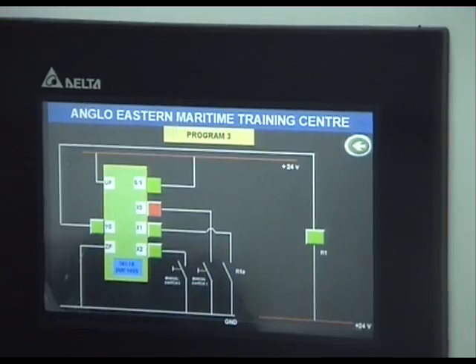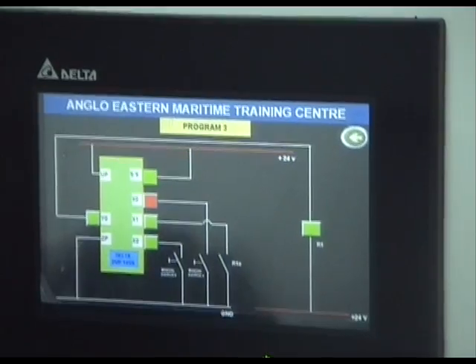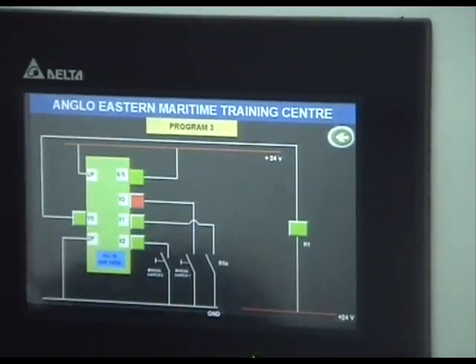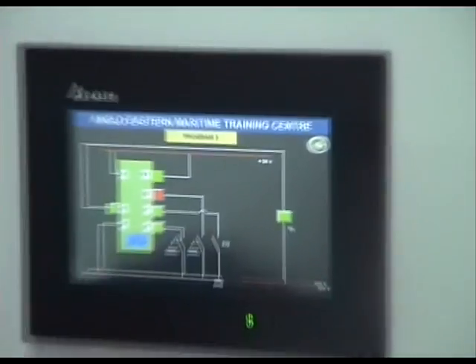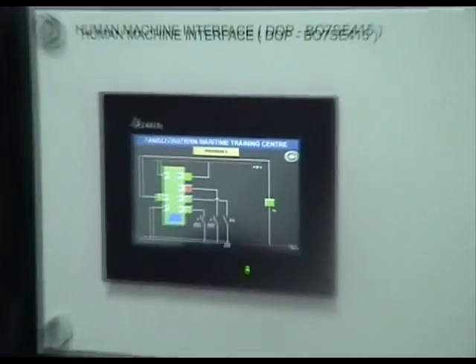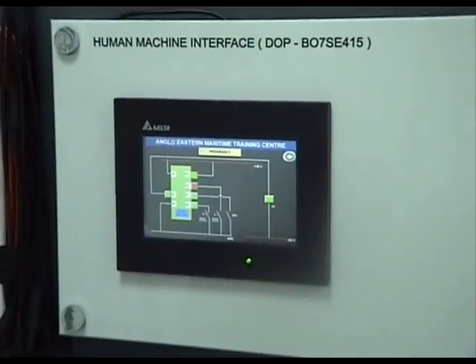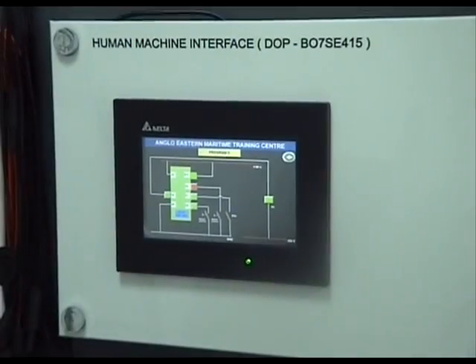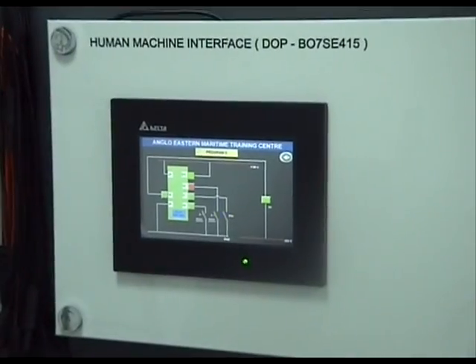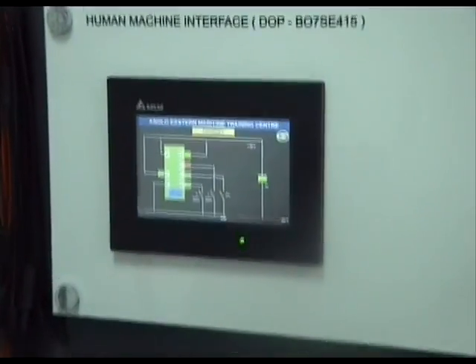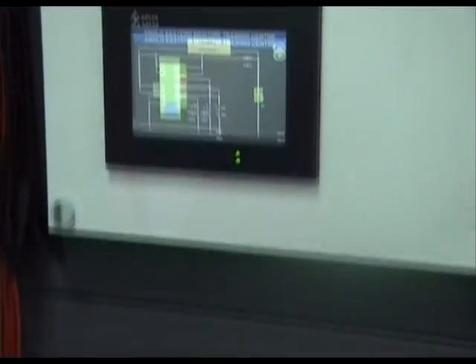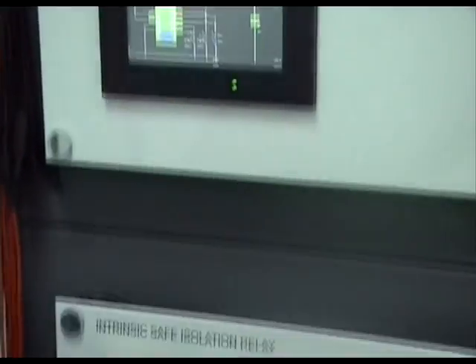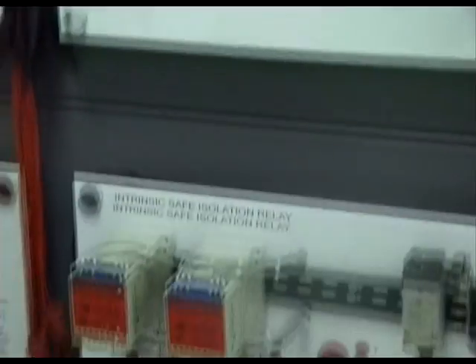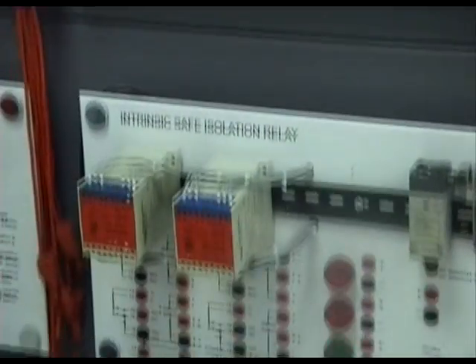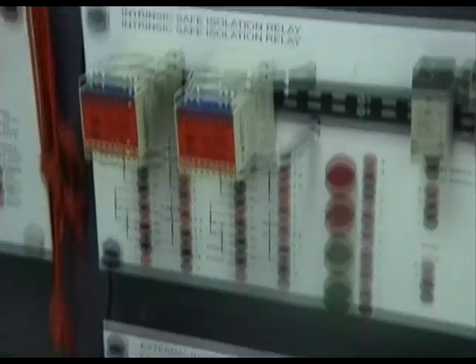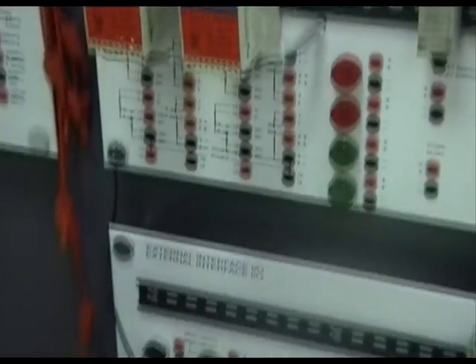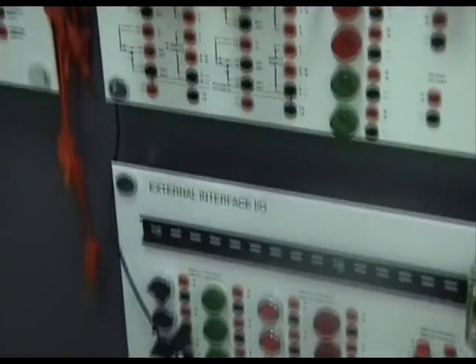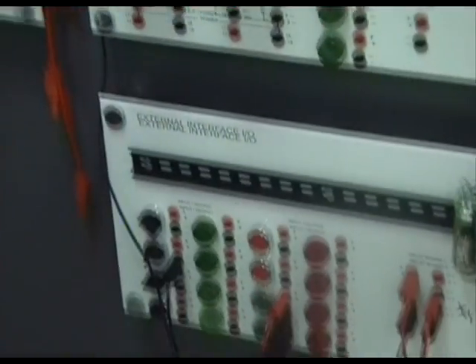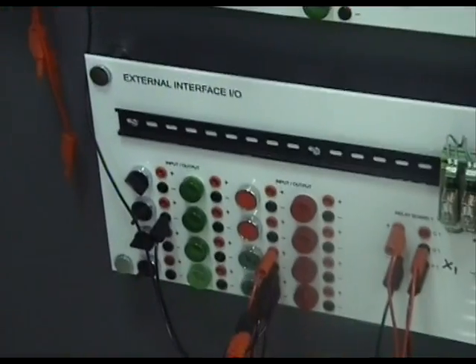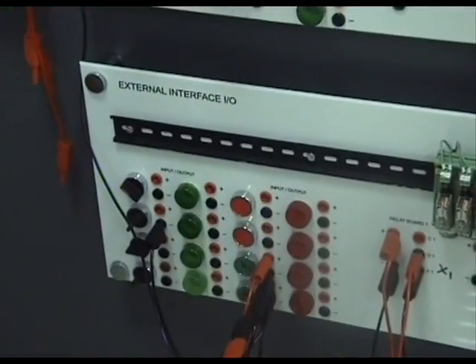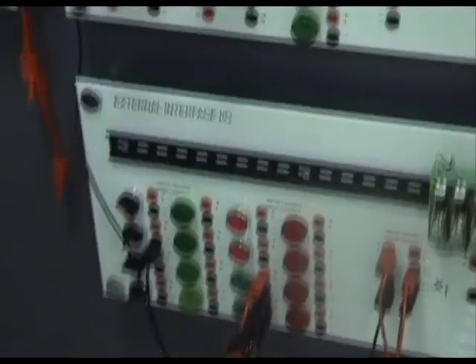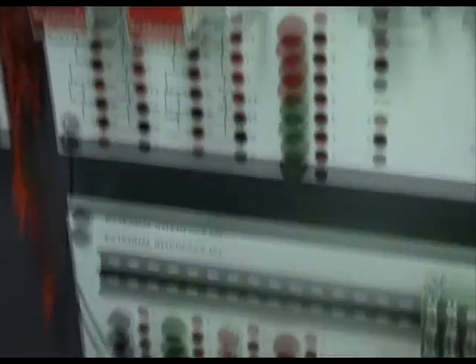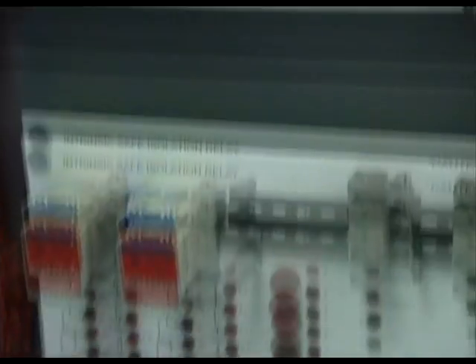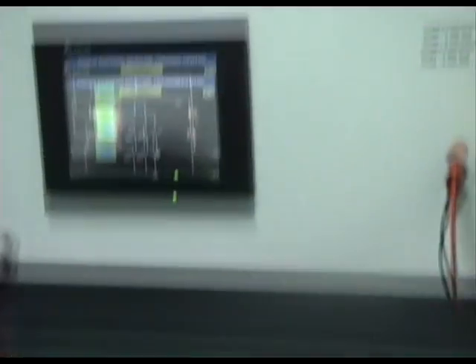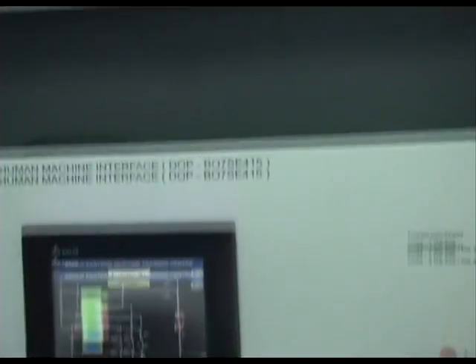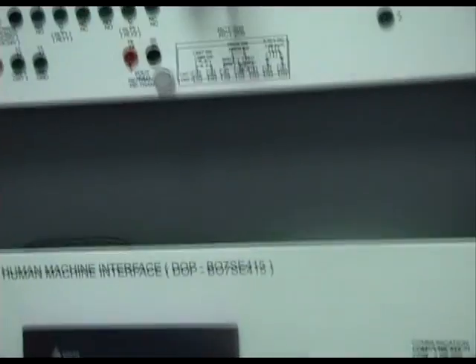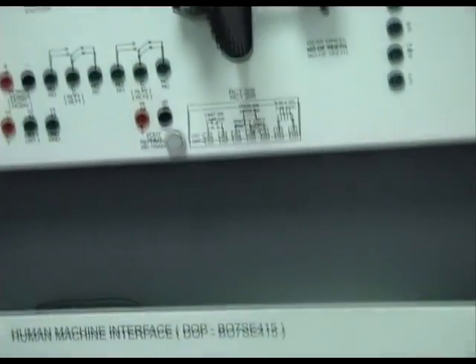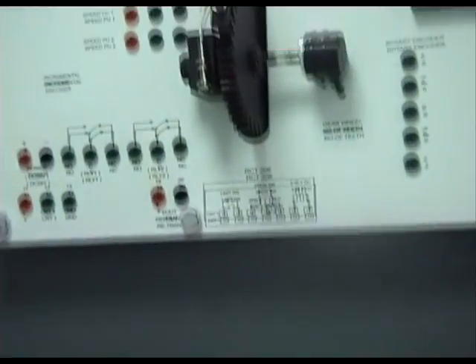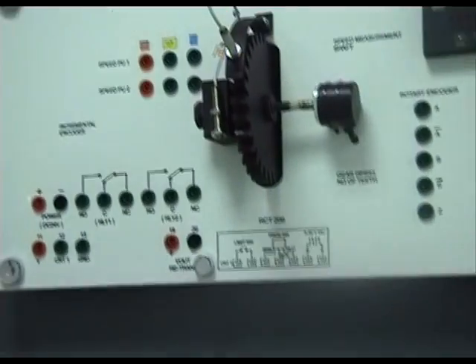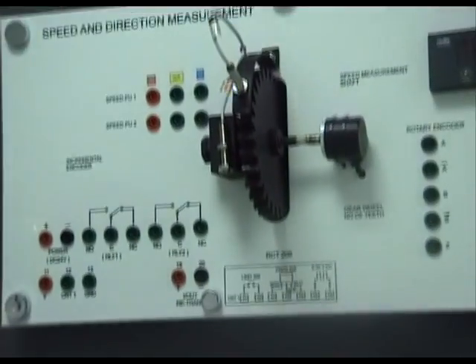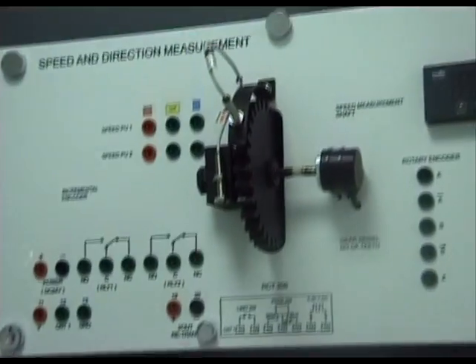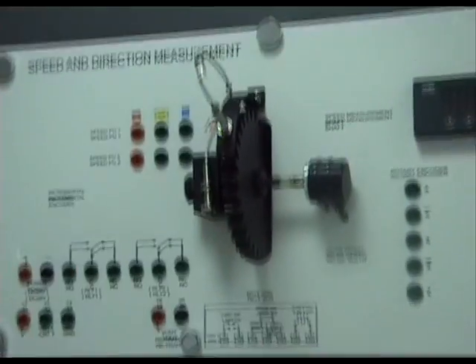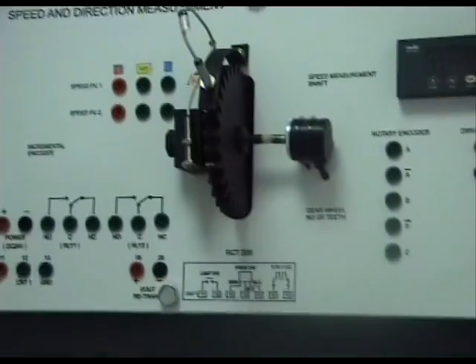That's the relay running, and when I press the stop button, the relay stops. That's exercise 3 — feedback action of the relay.